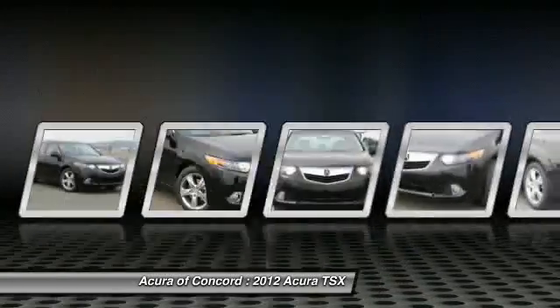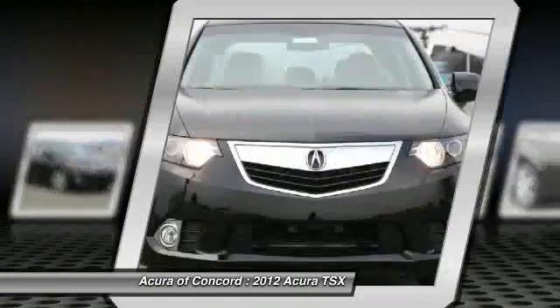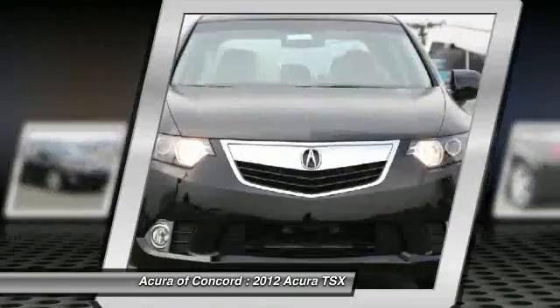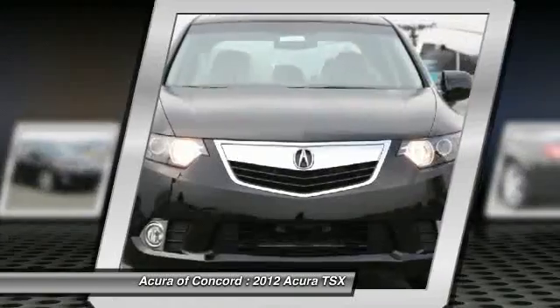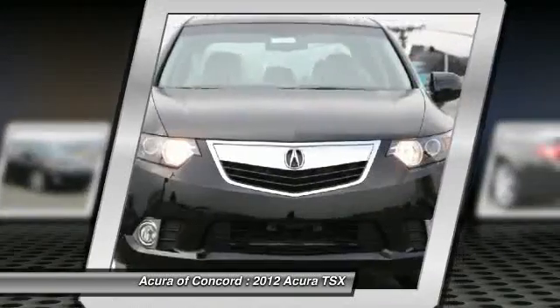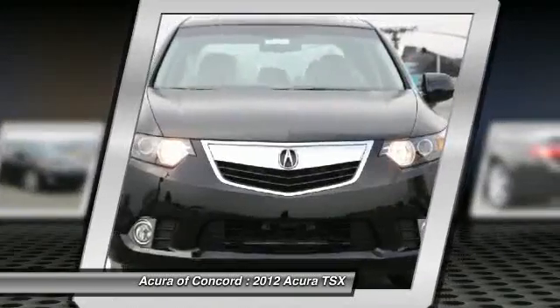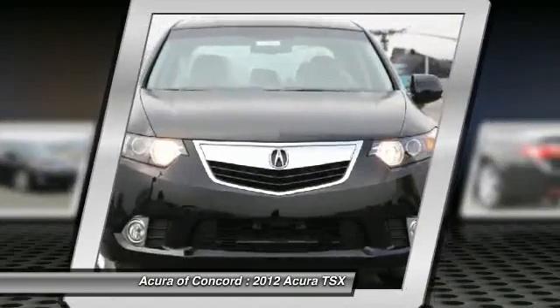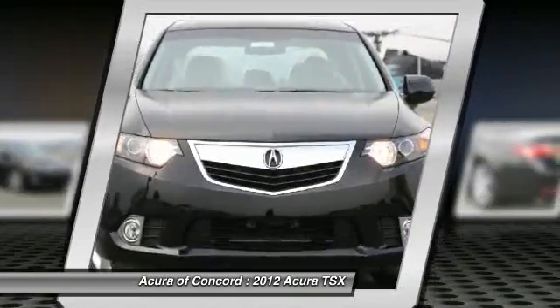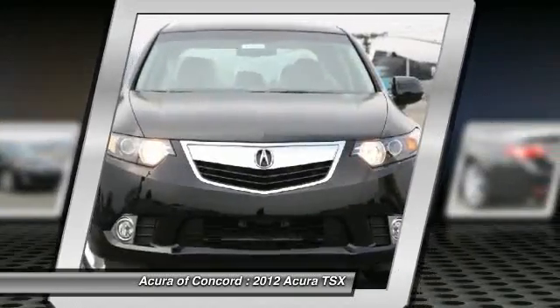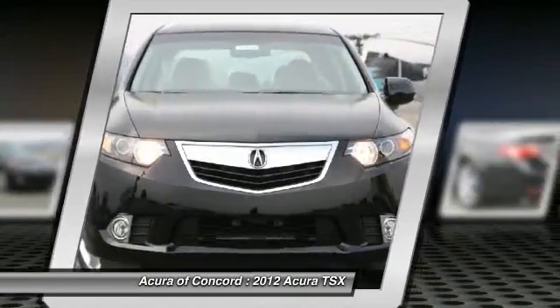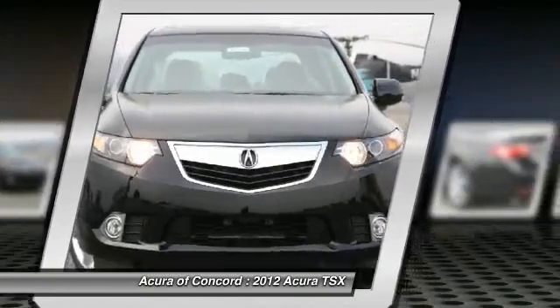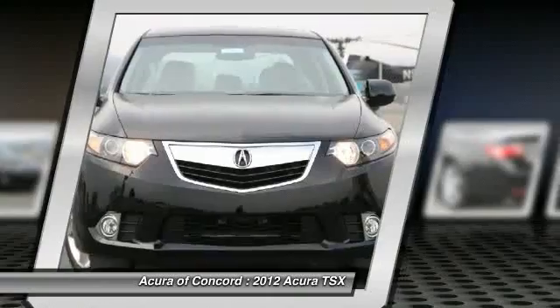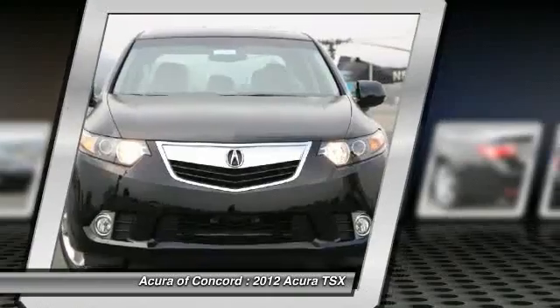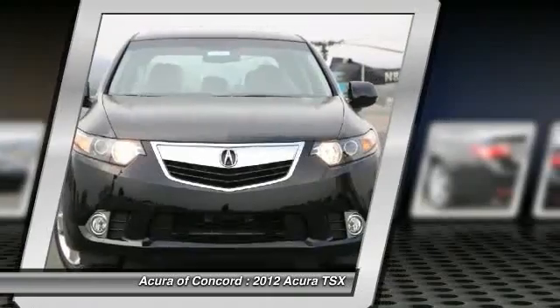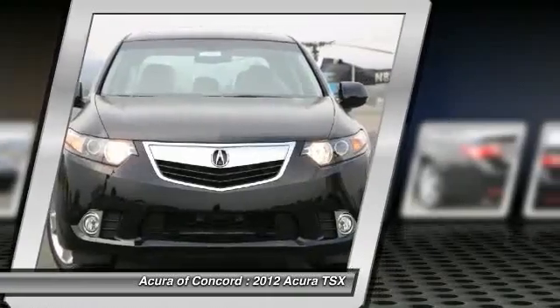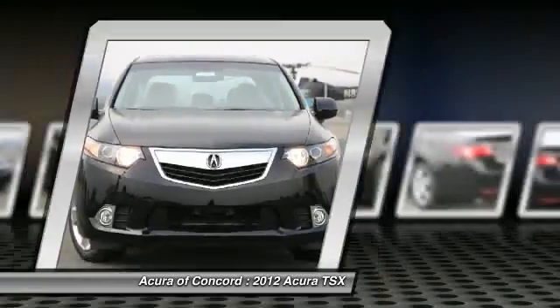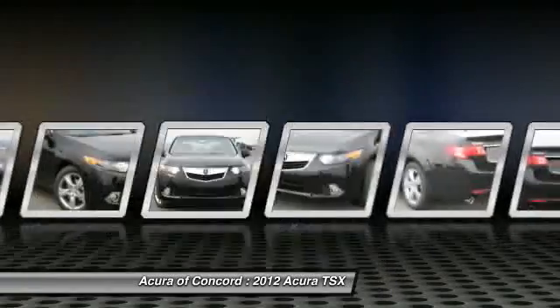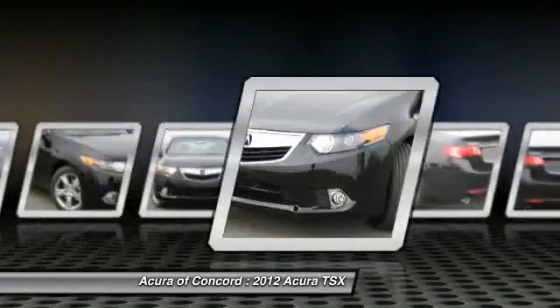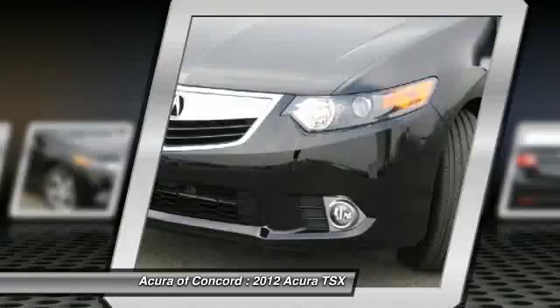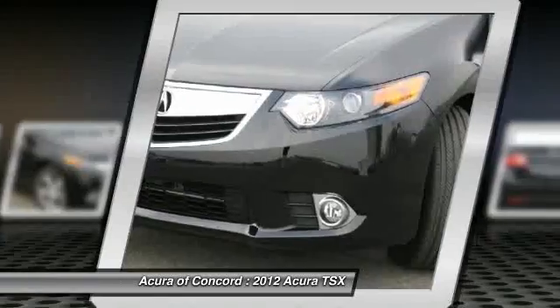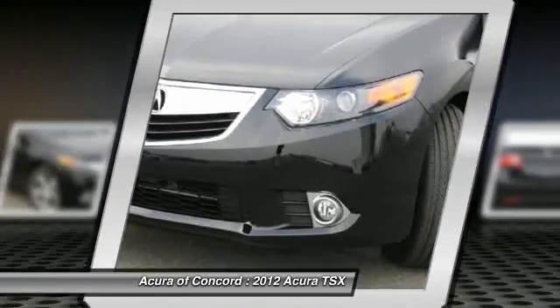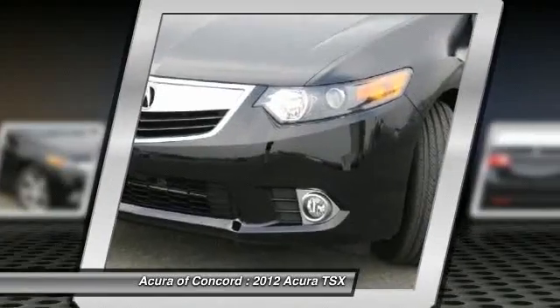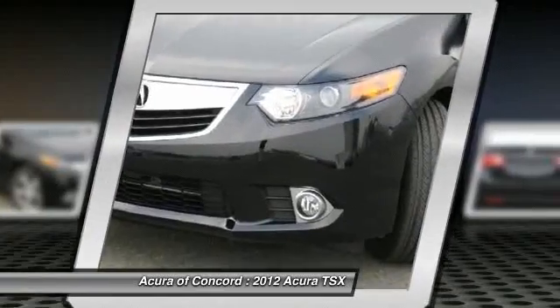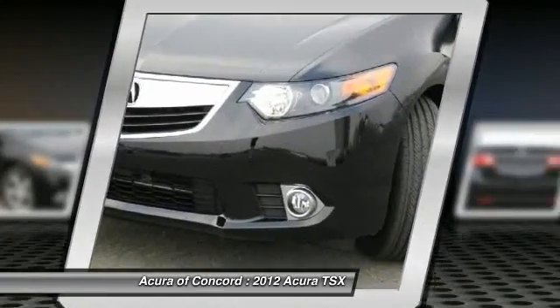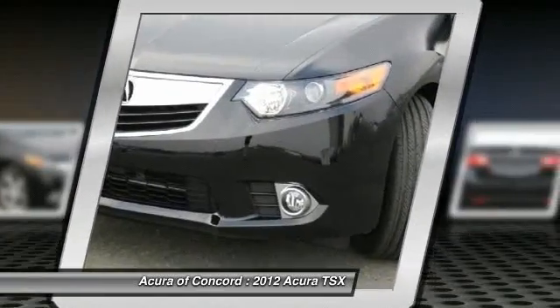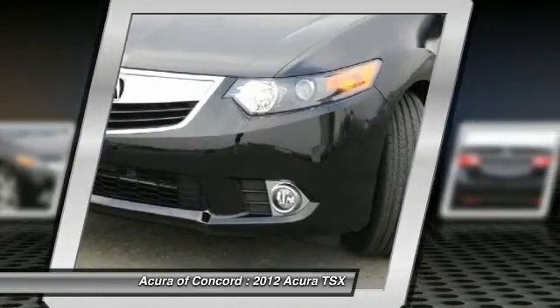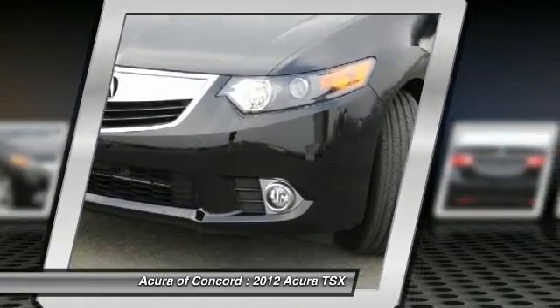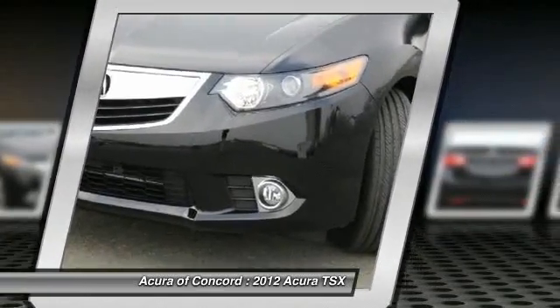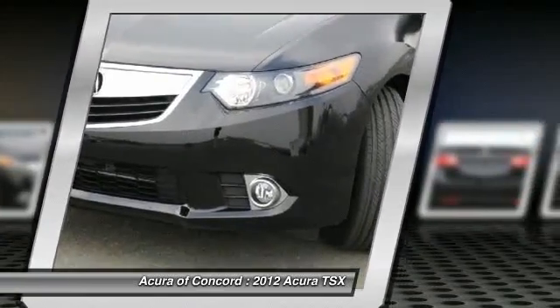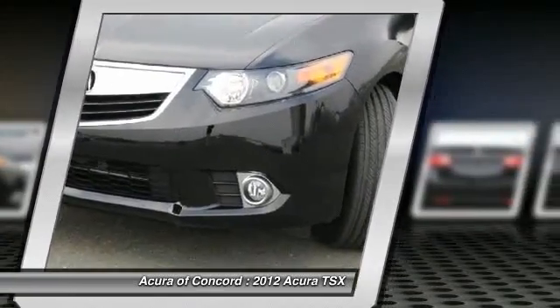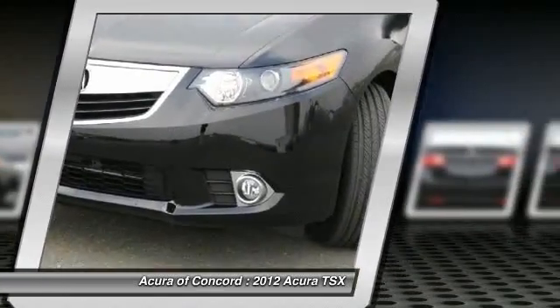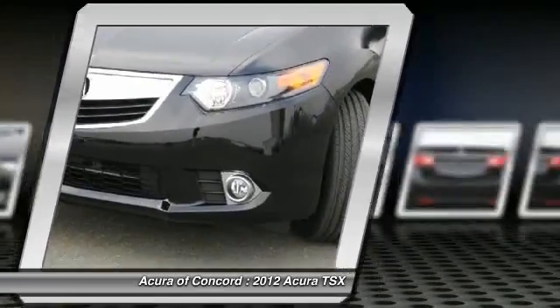Here are some of this vehicle's great options: four-piece floor mat set.